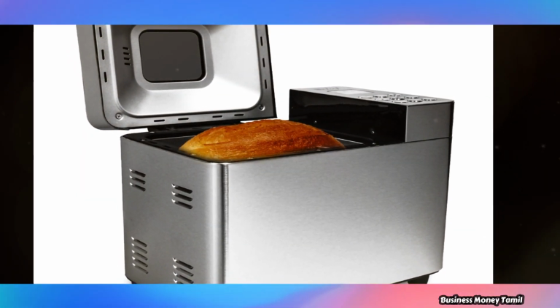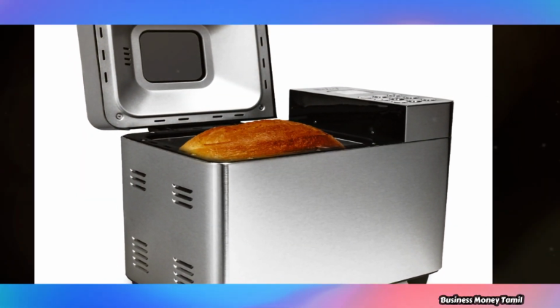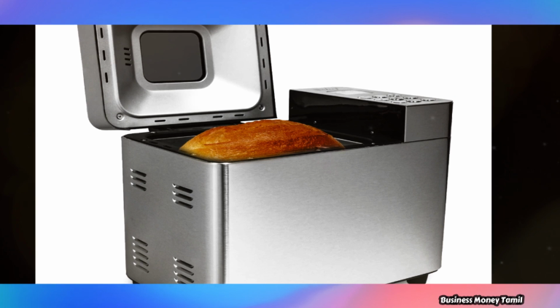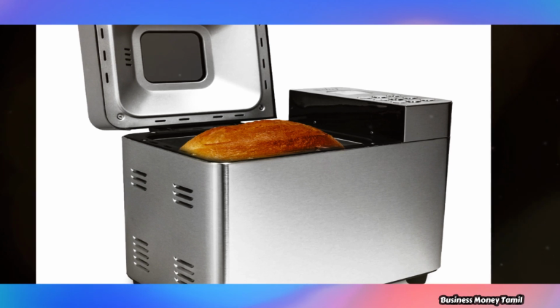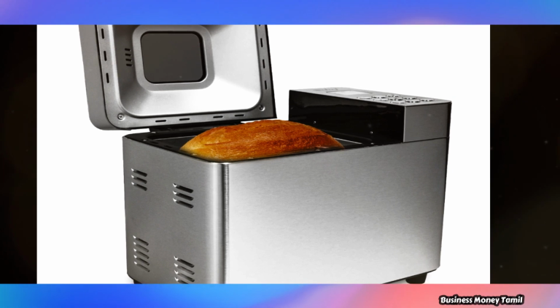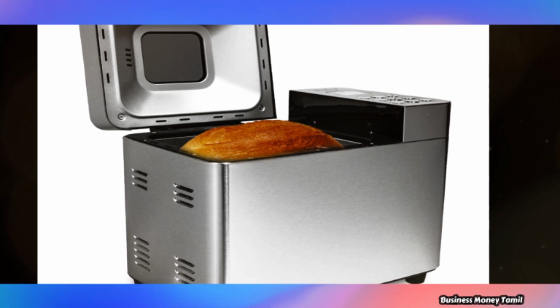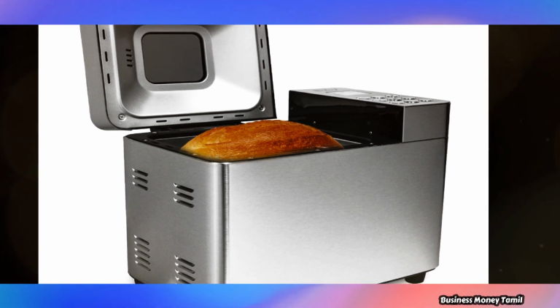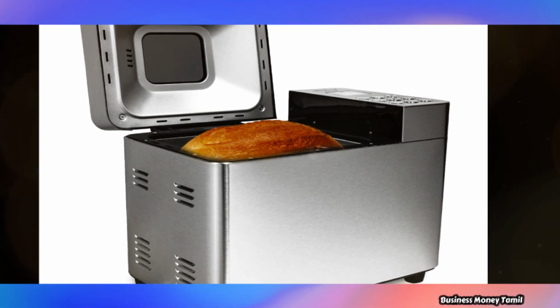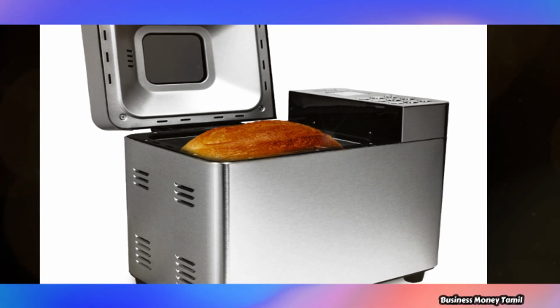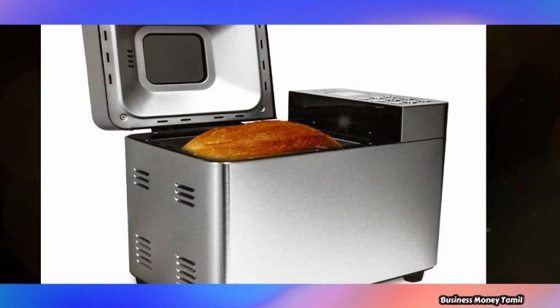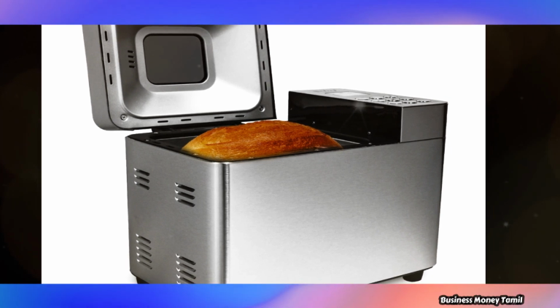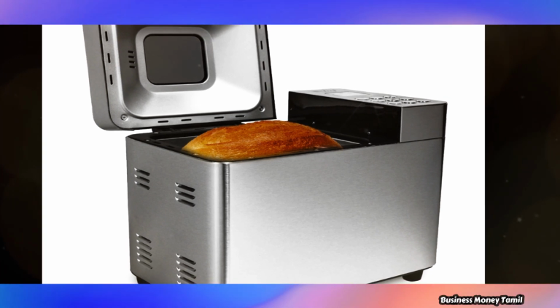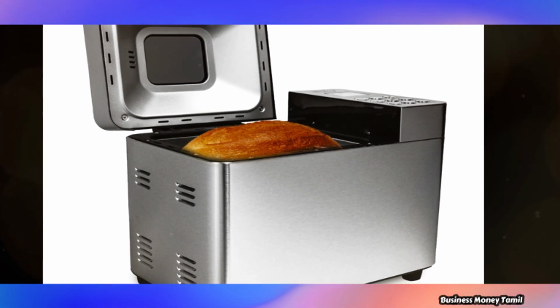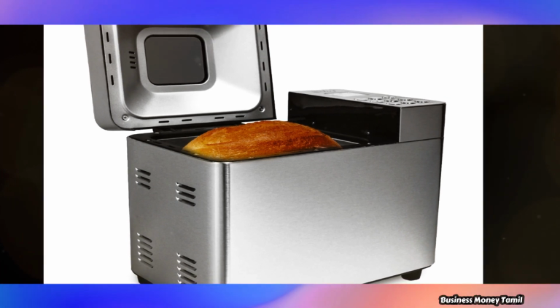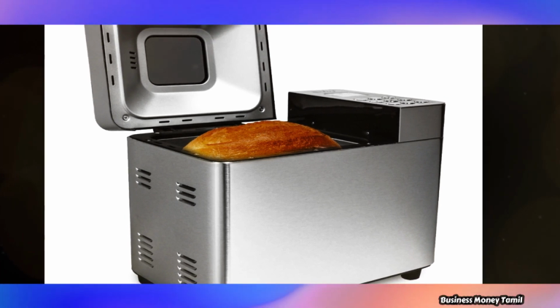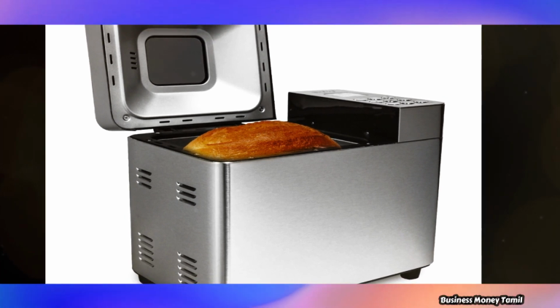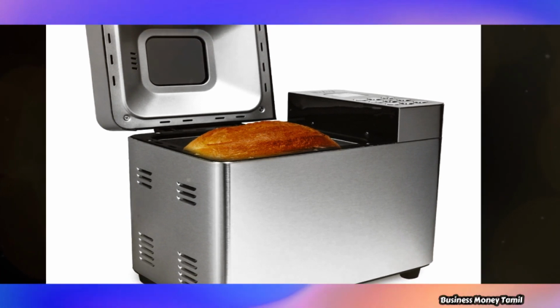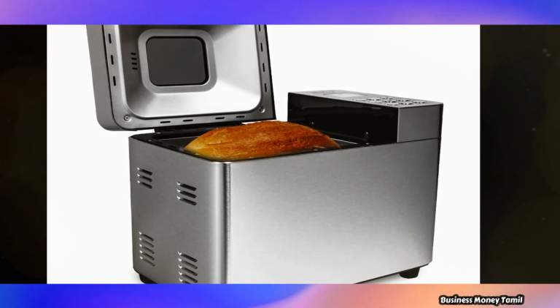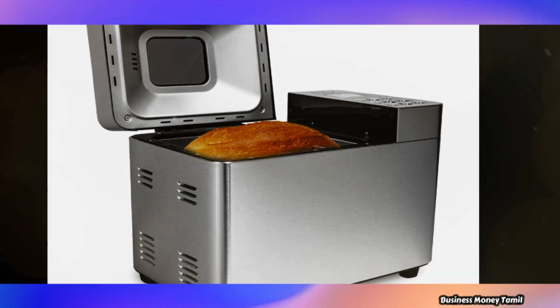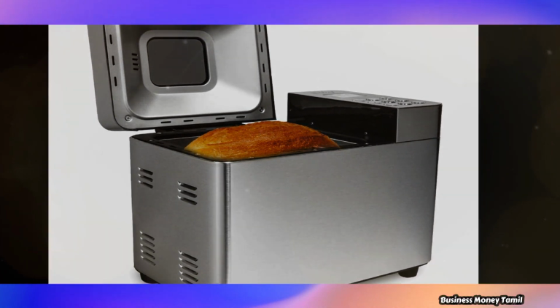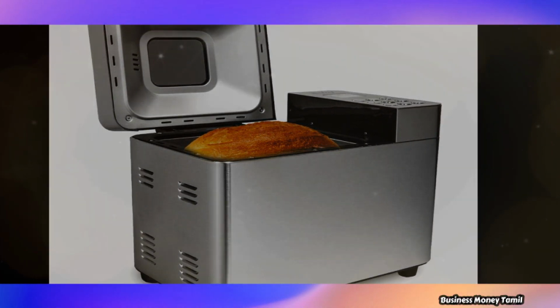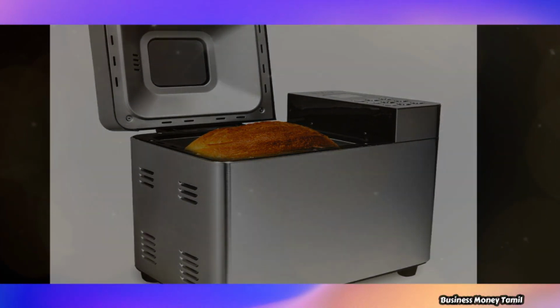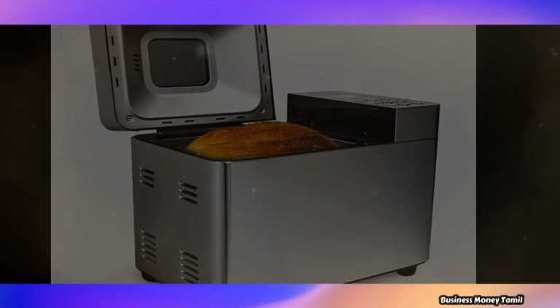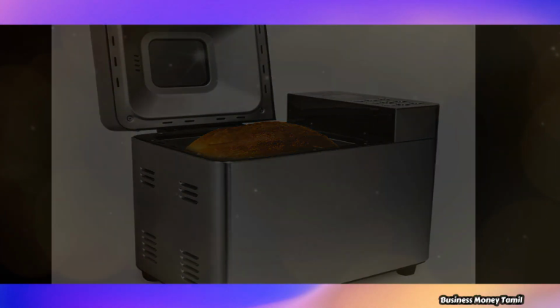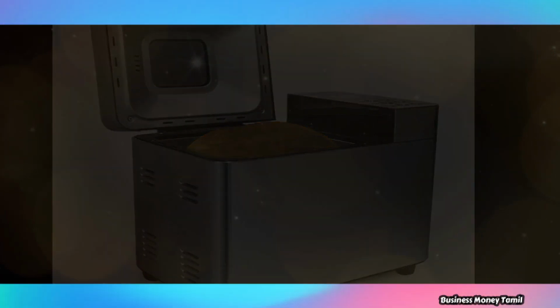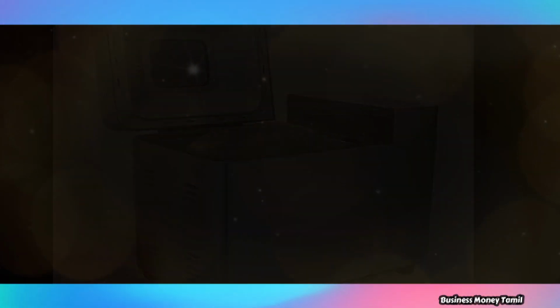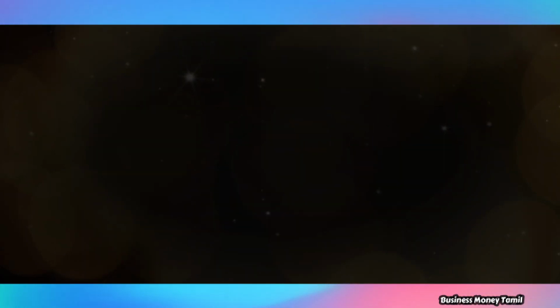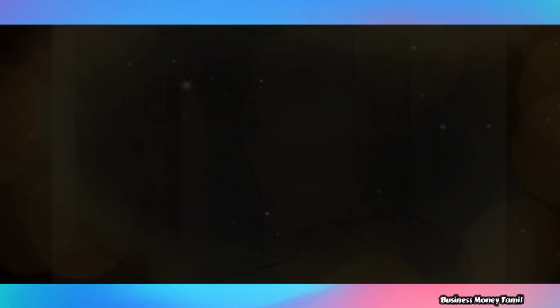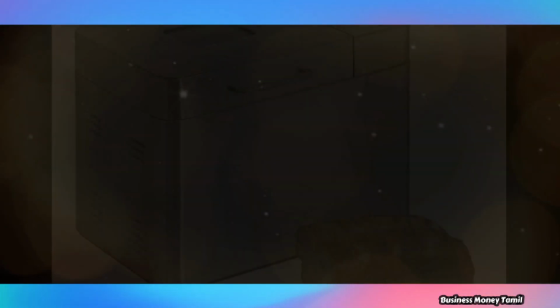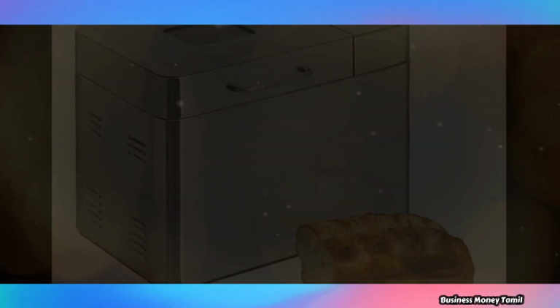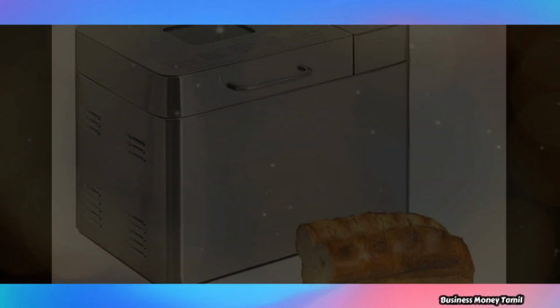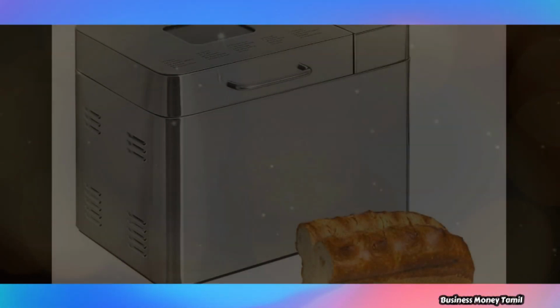If you look at this, you will see the bread making machine and bread cutting machine.